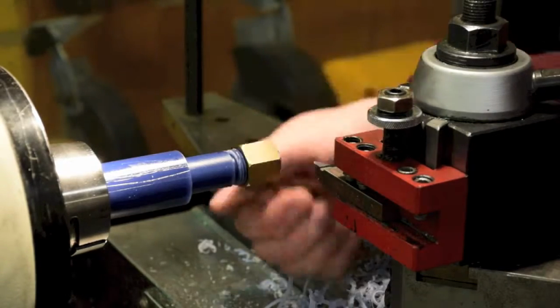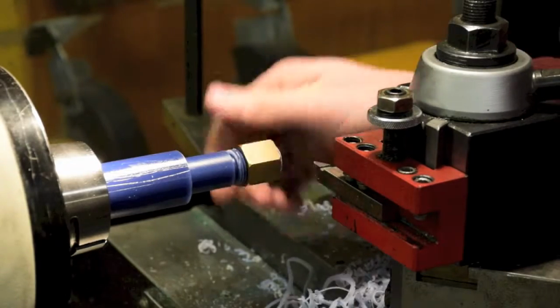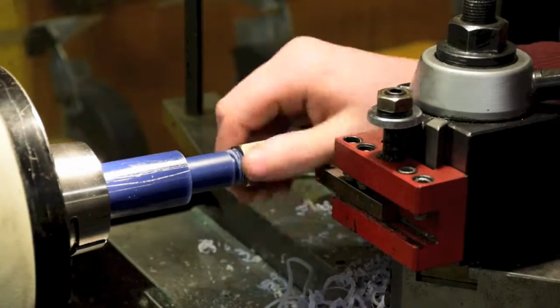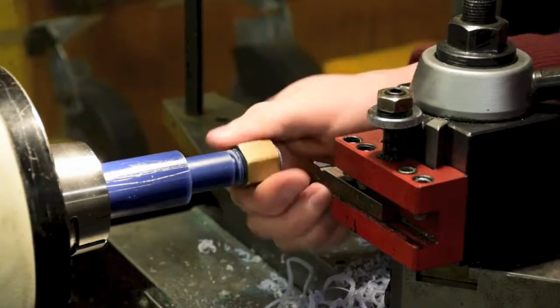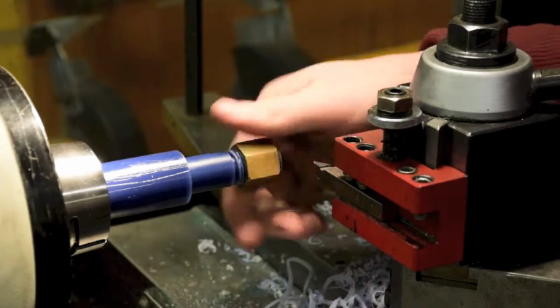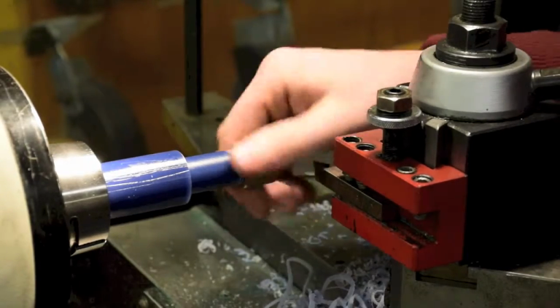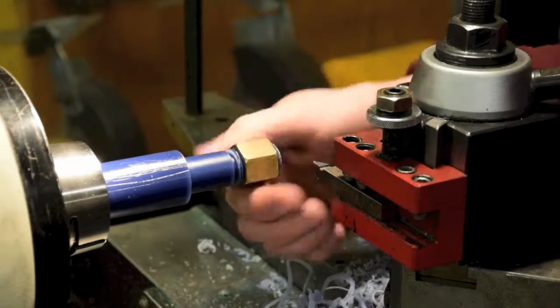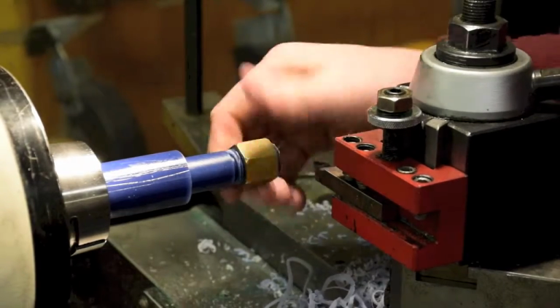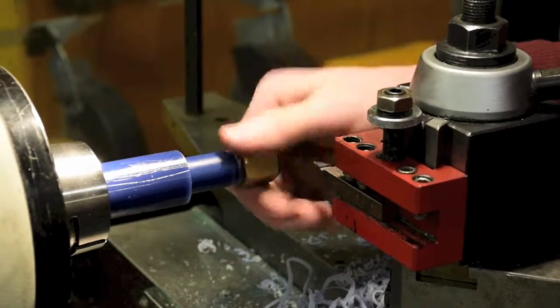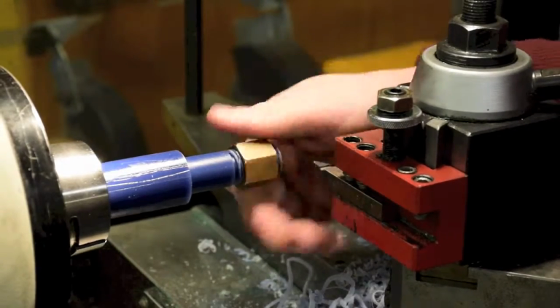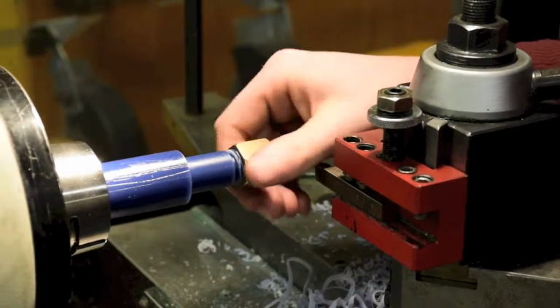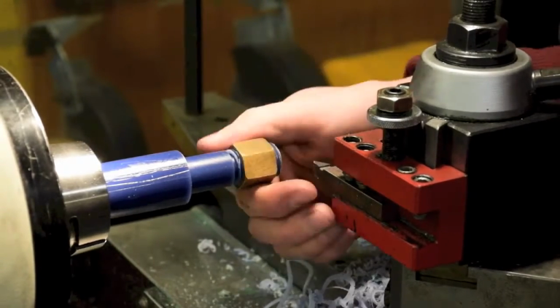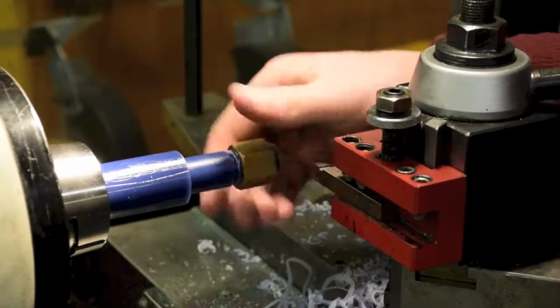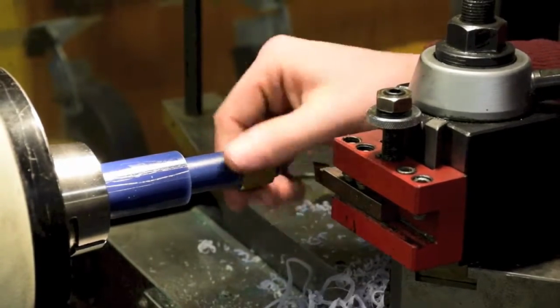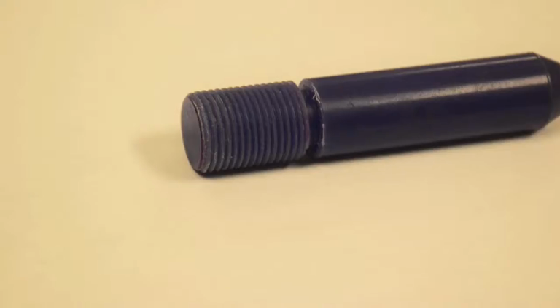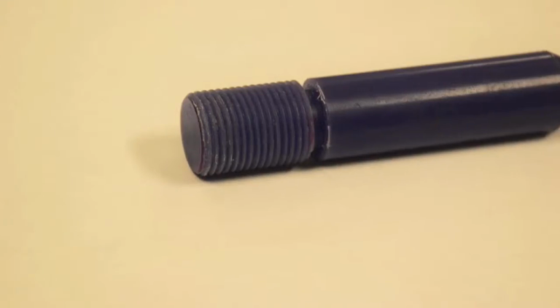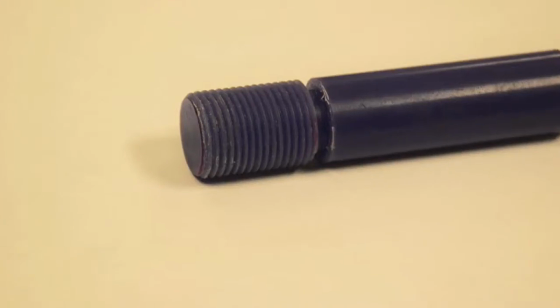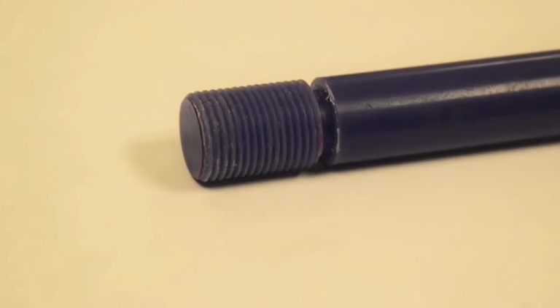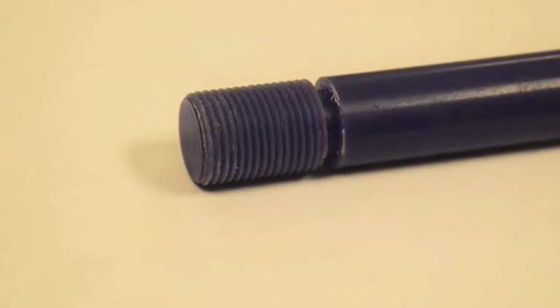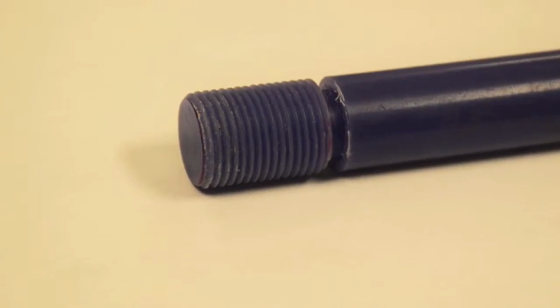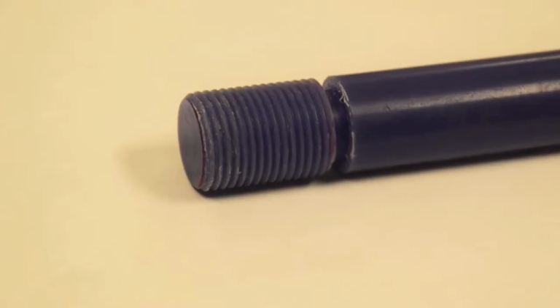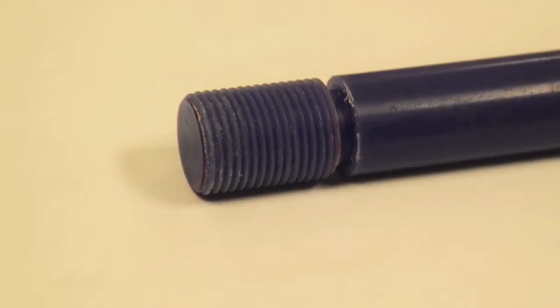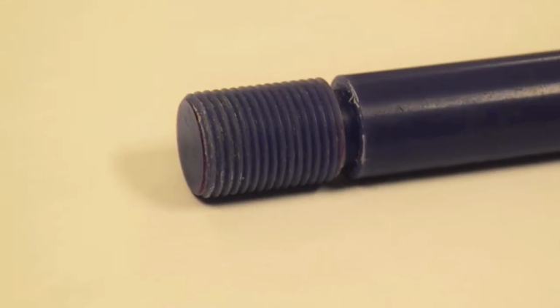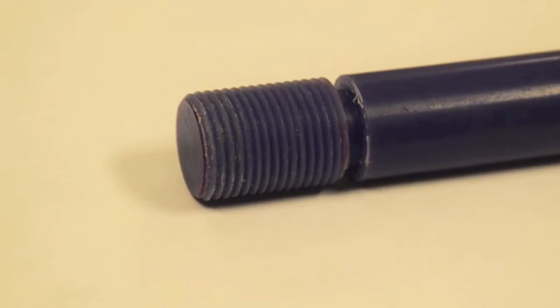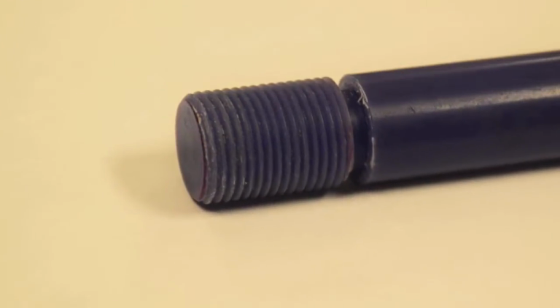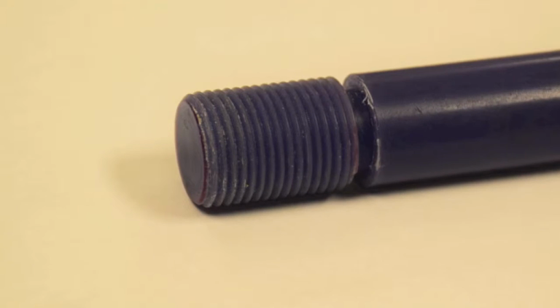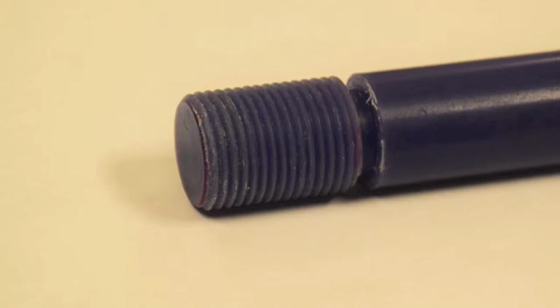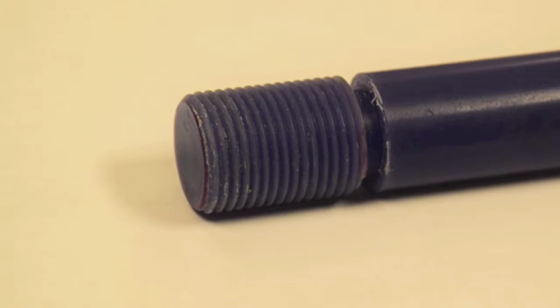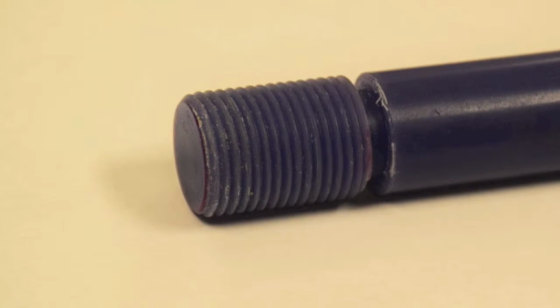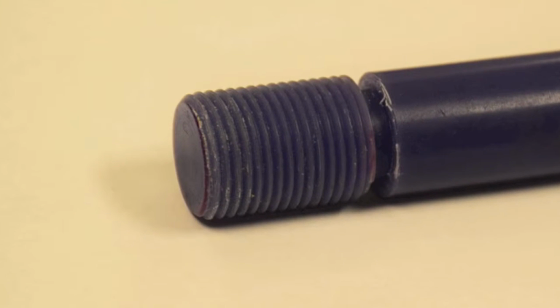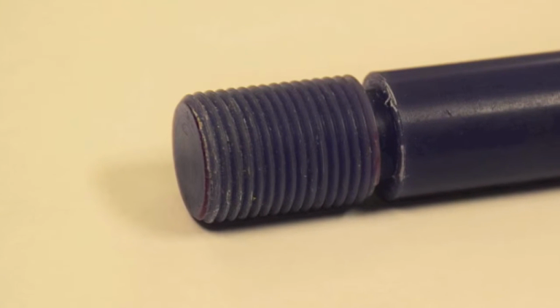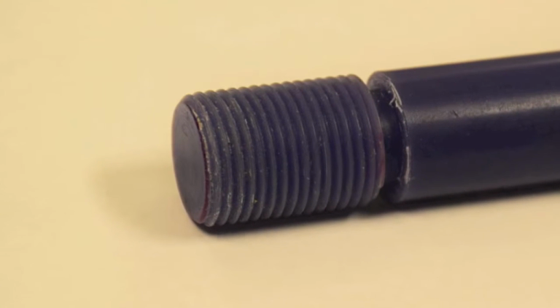You can now remove your part. Your part should look like this. Thanks for watching.